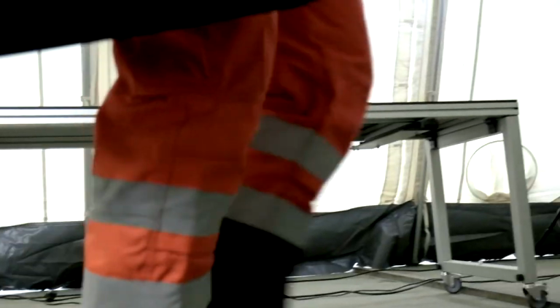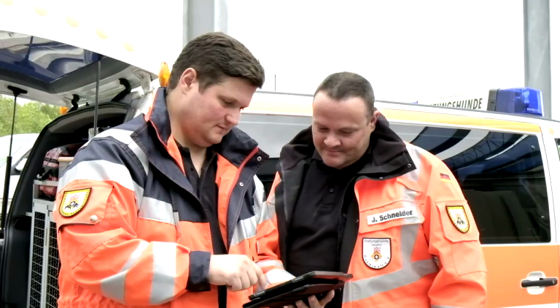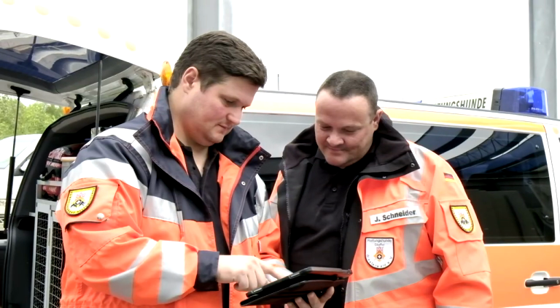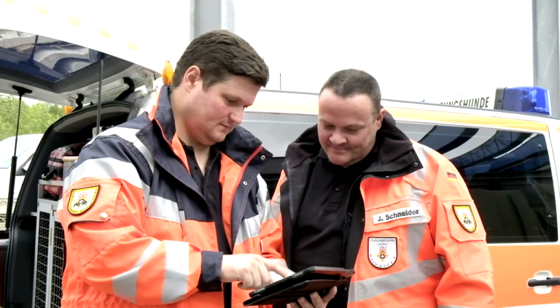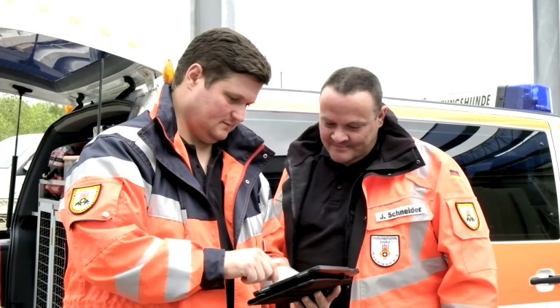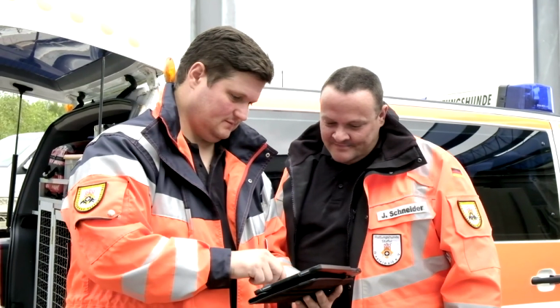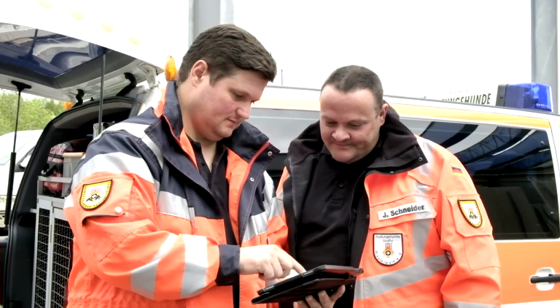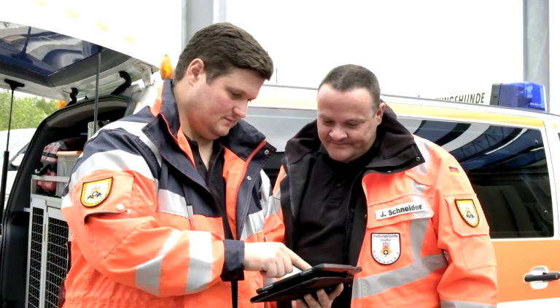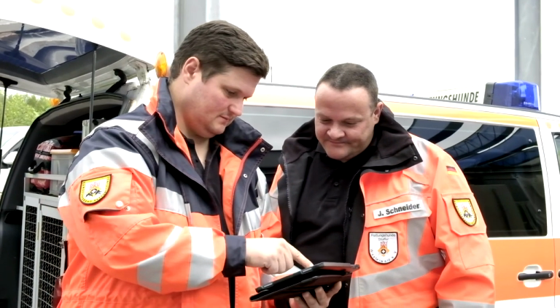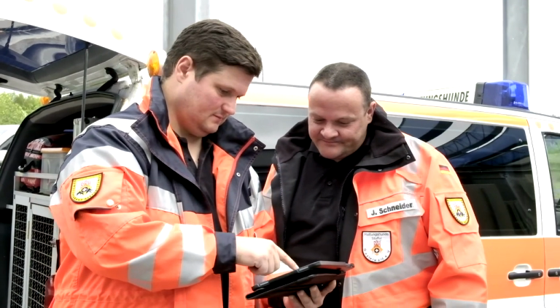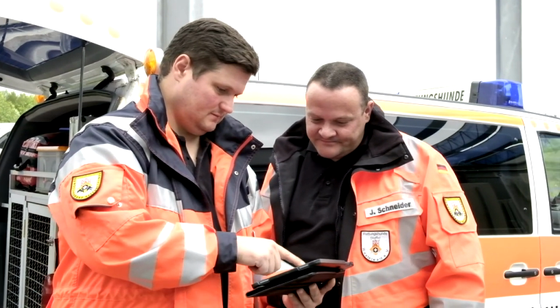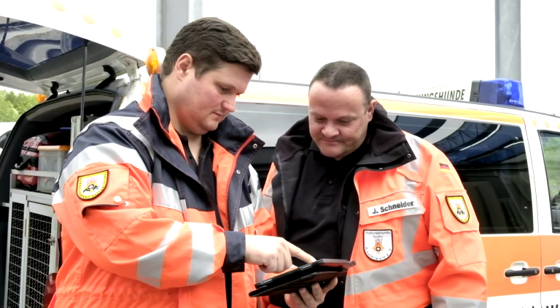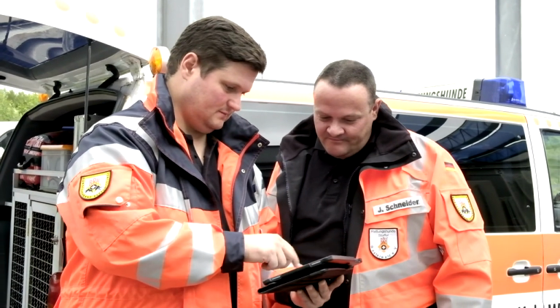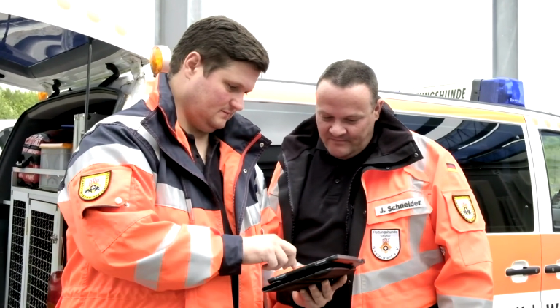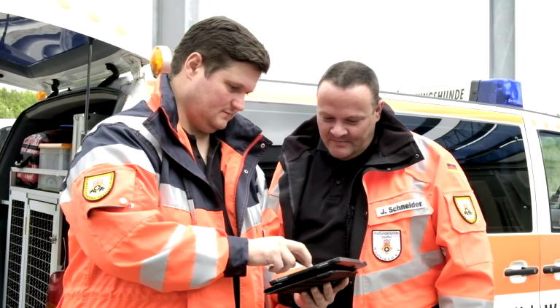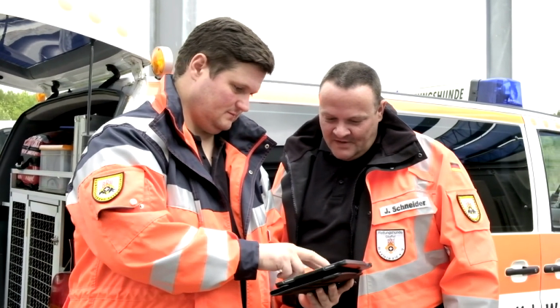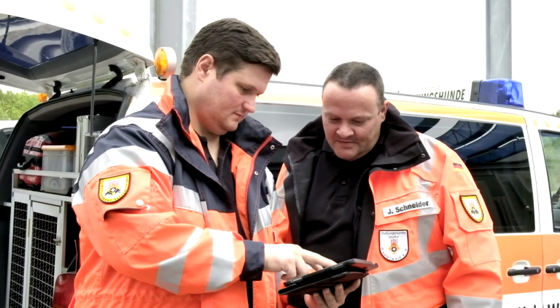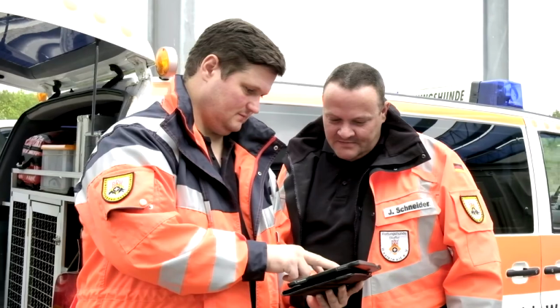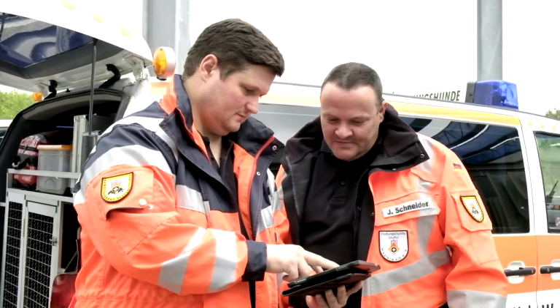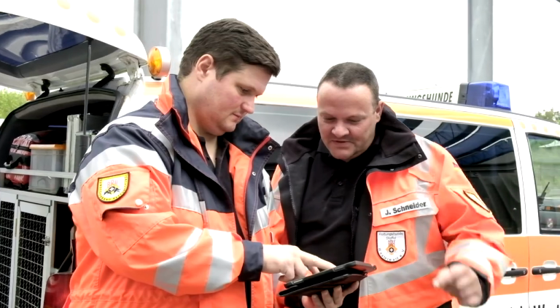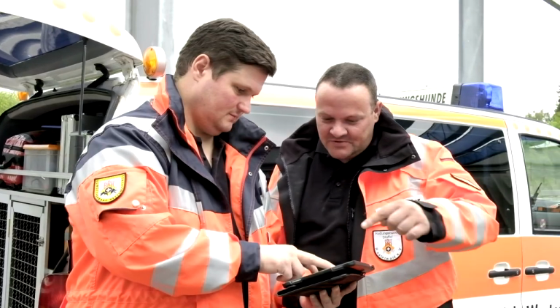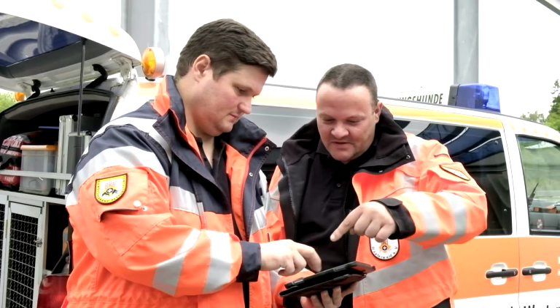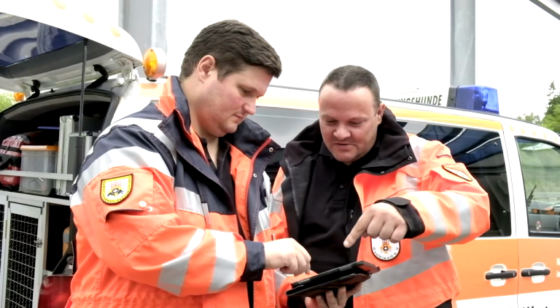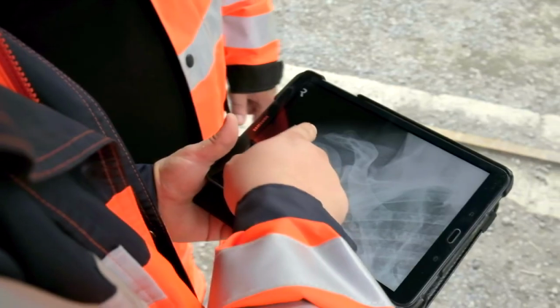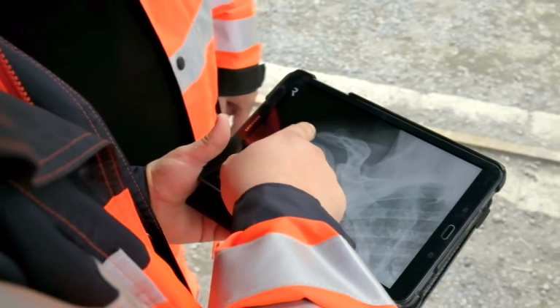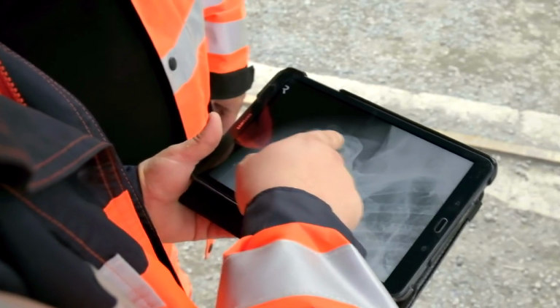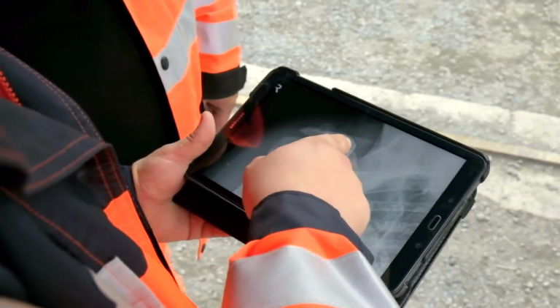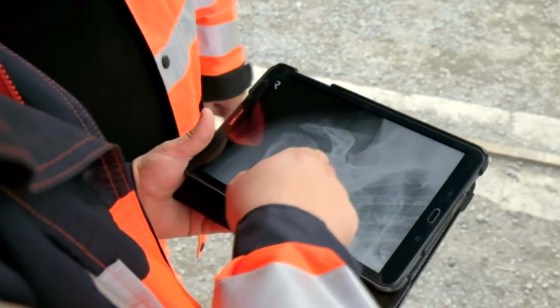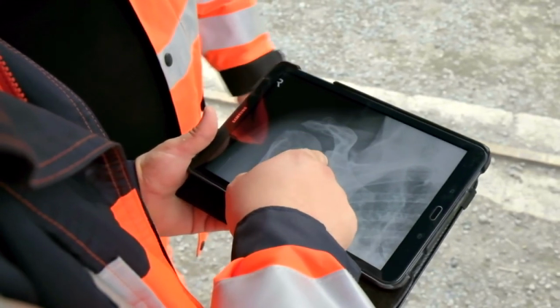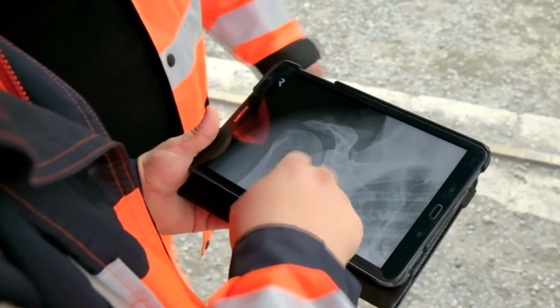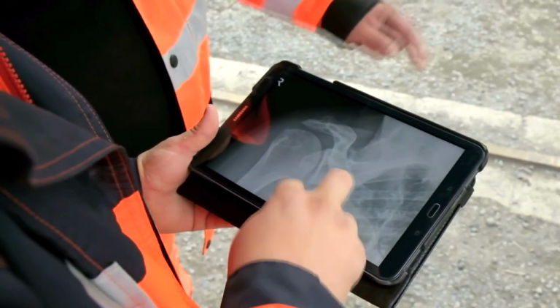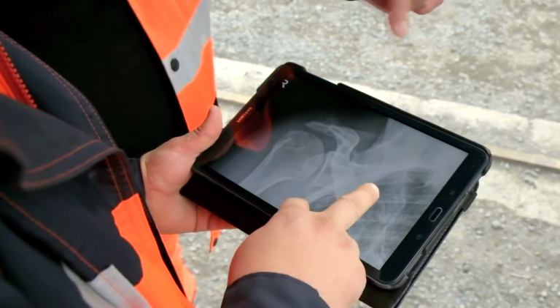The X-ray studies can be easily exported and transferred all over the world and shared with experts located in other destinations.